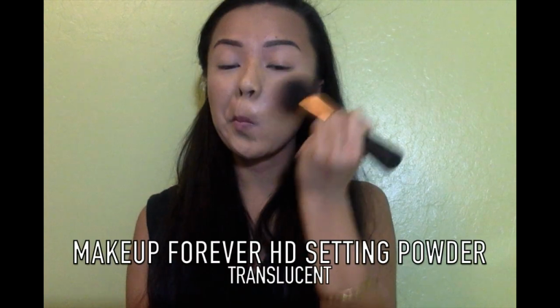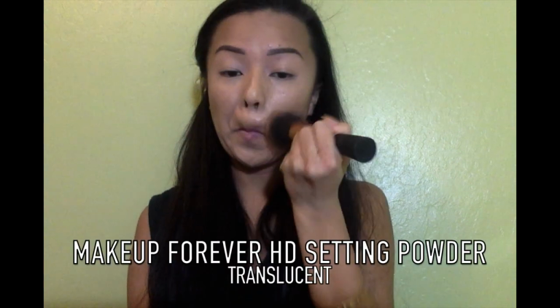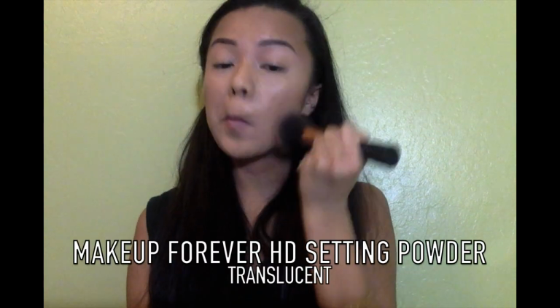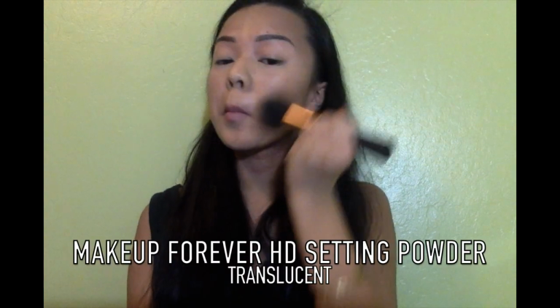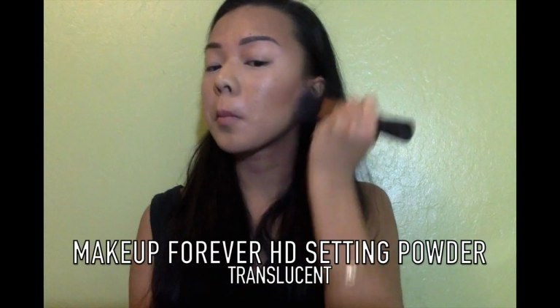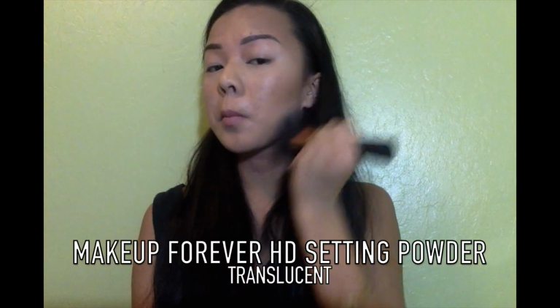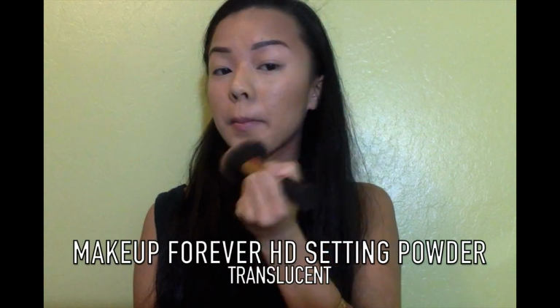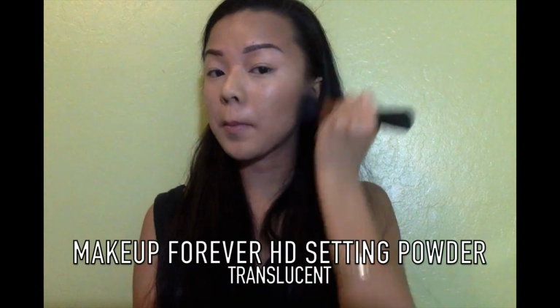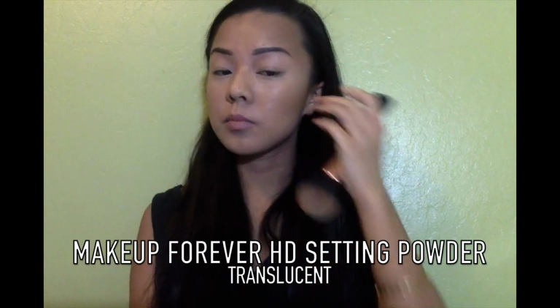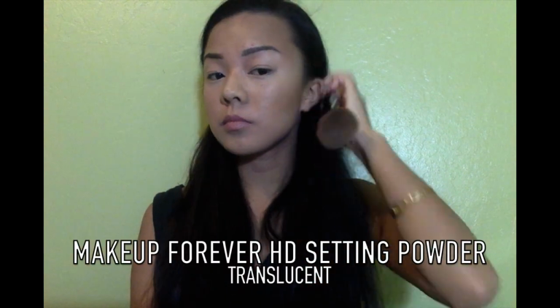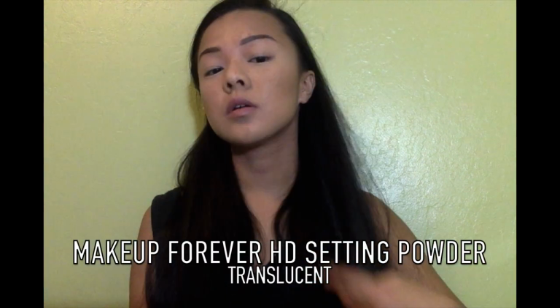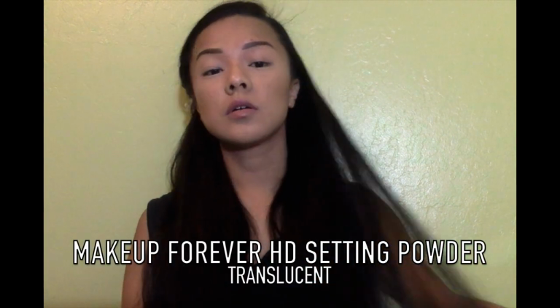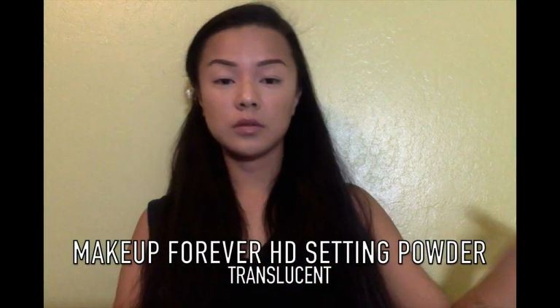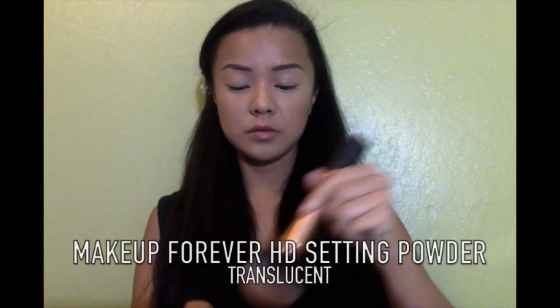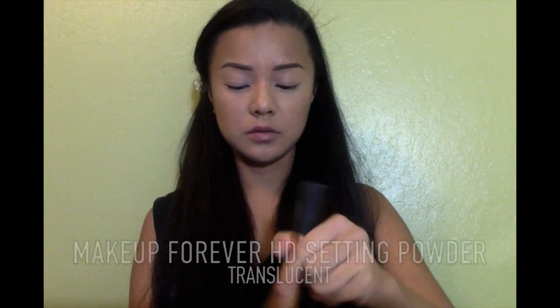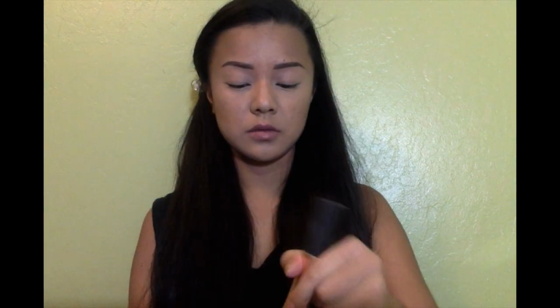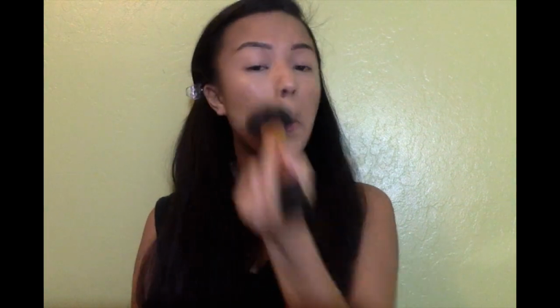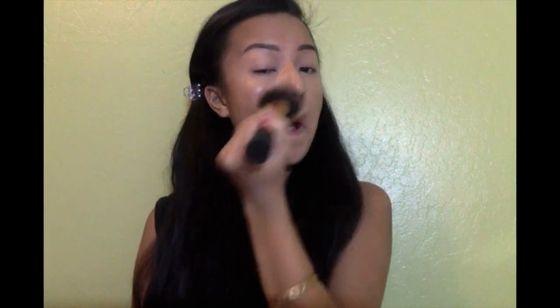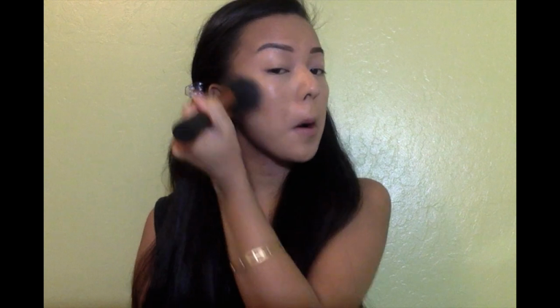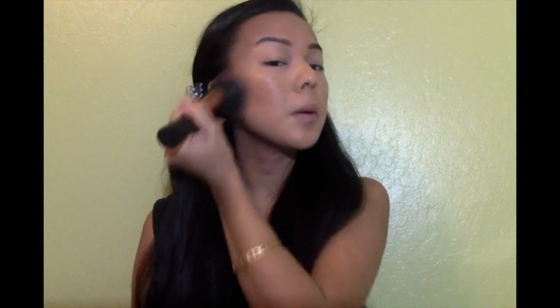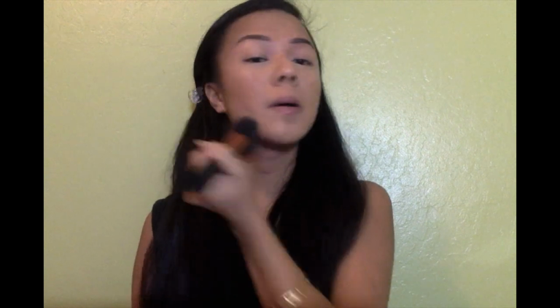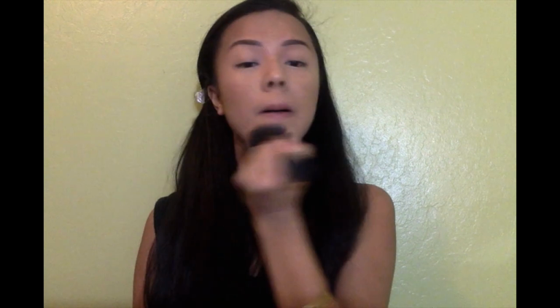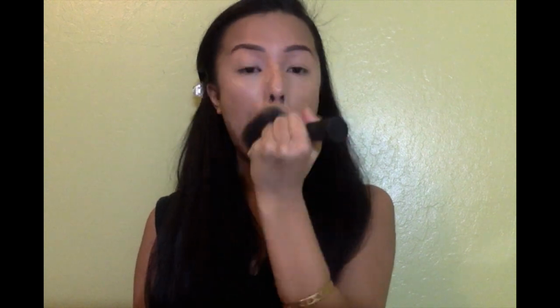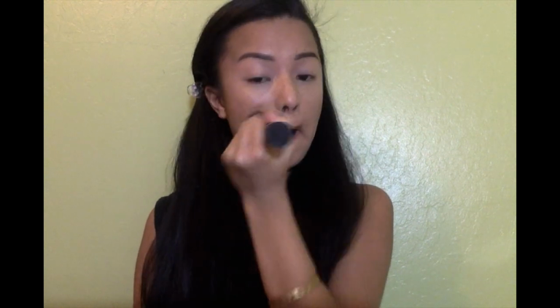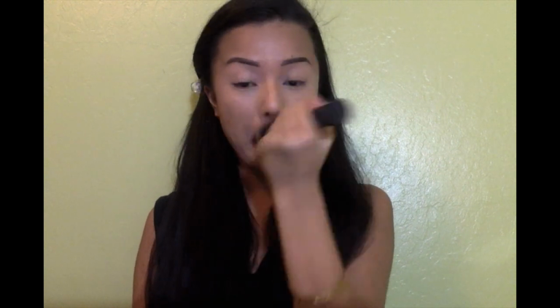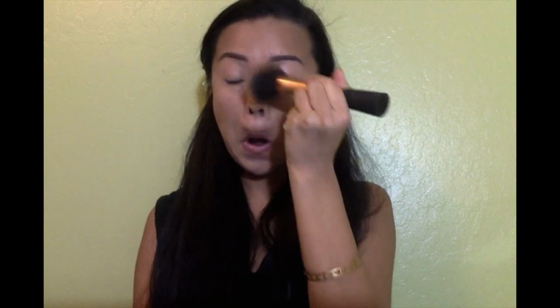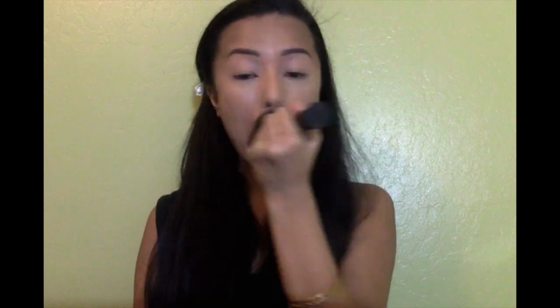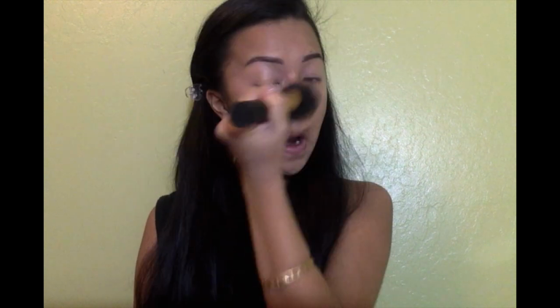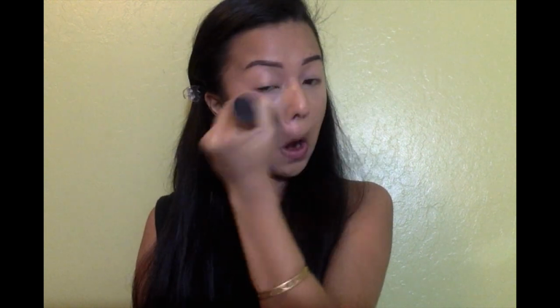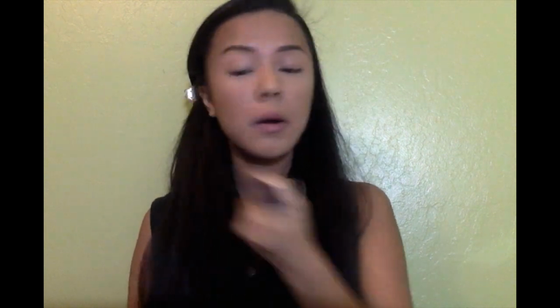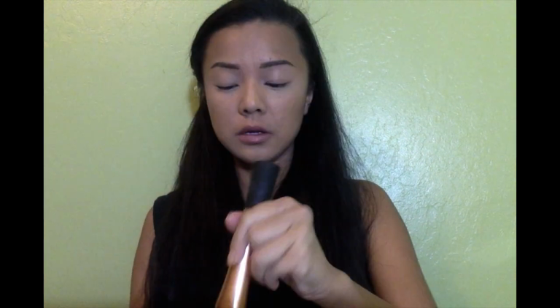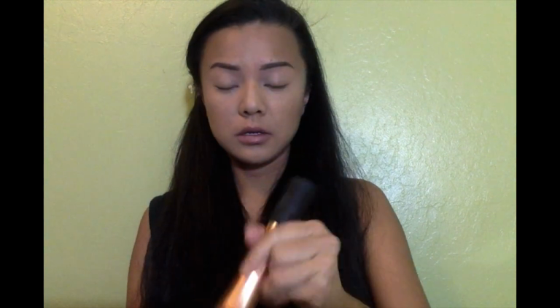I'm going to set my makeup using a translucent powder, and using a translucent powder will make sure that we don't lose any of the color we used when we contoured our face.